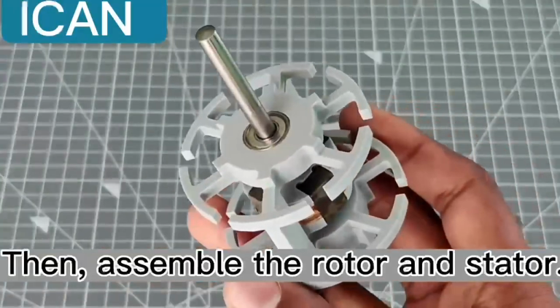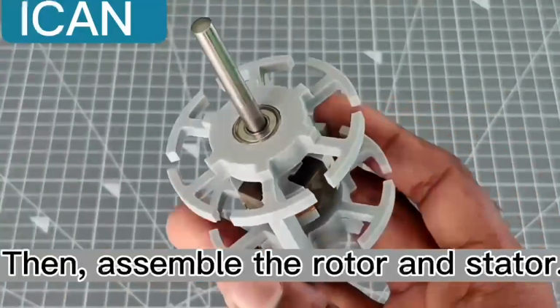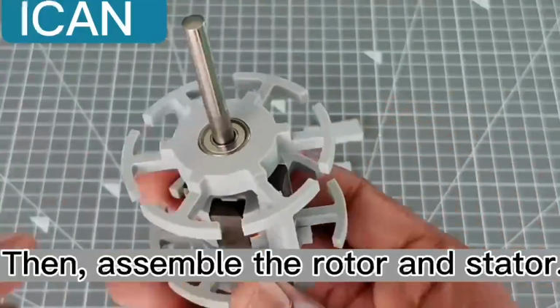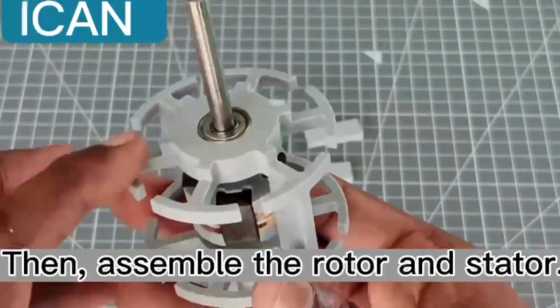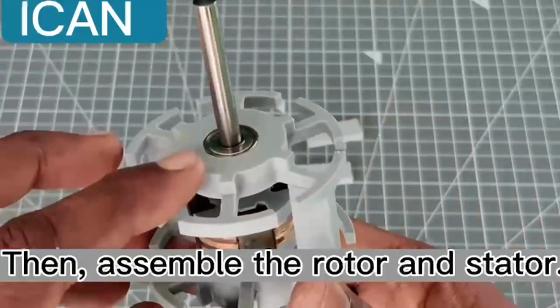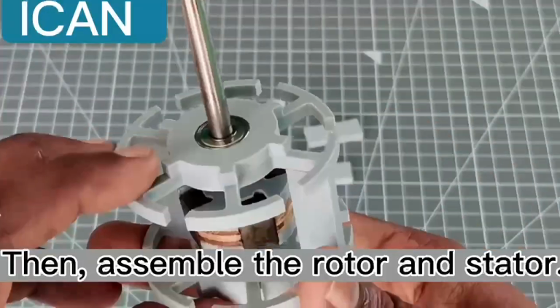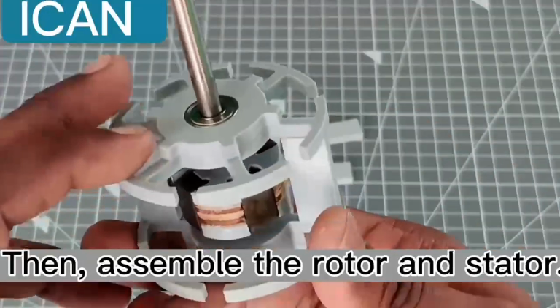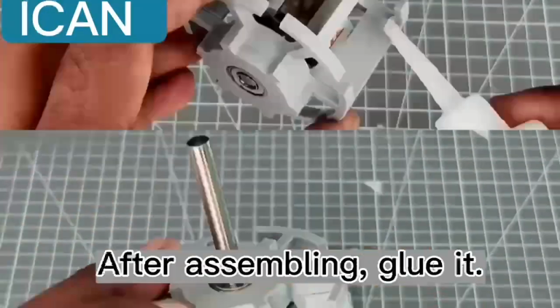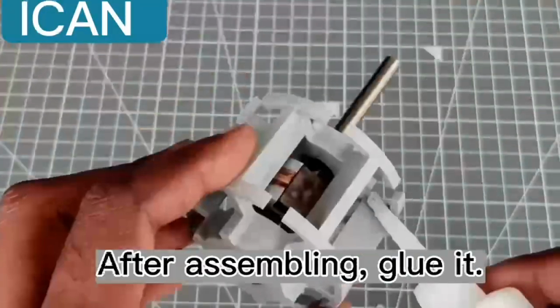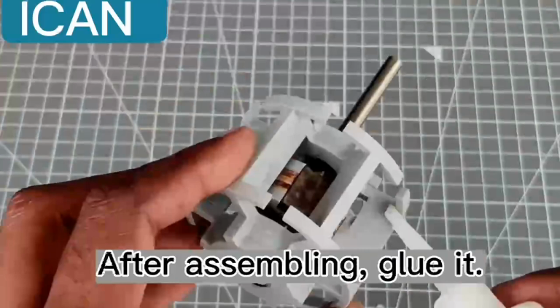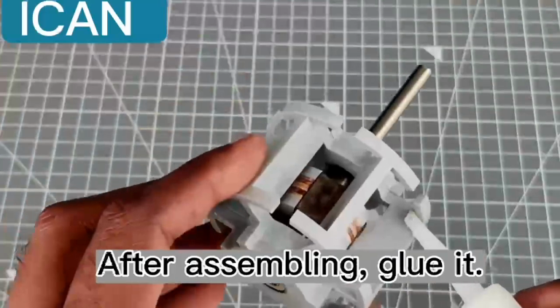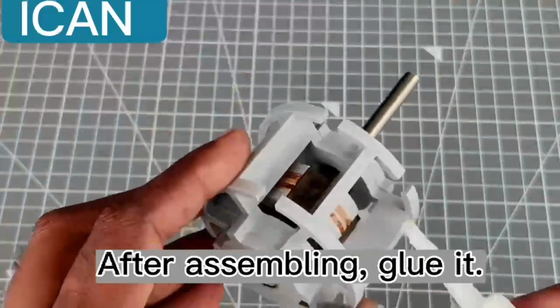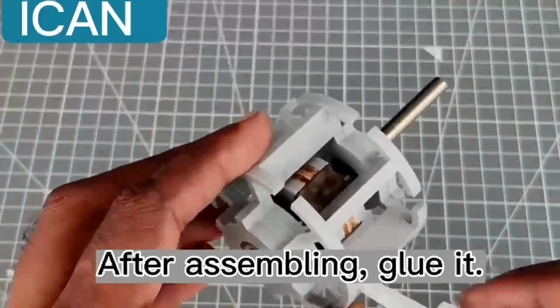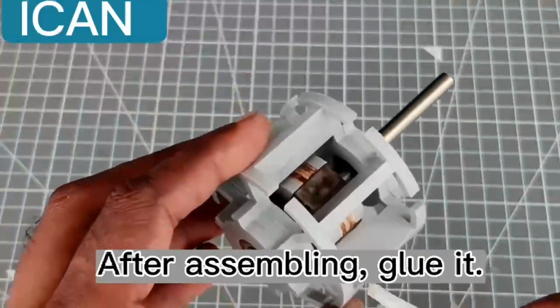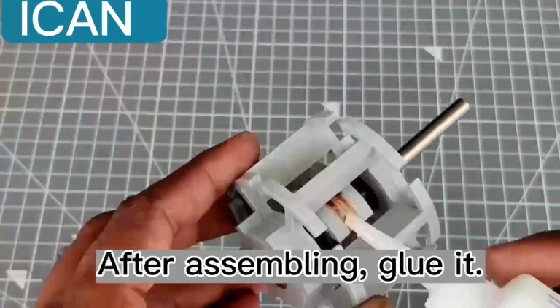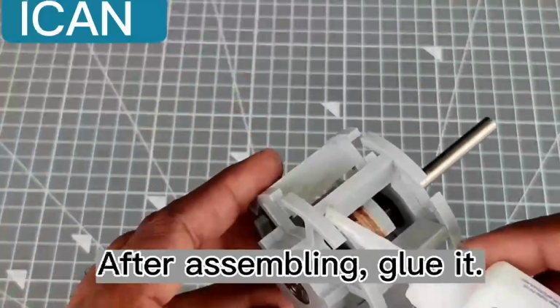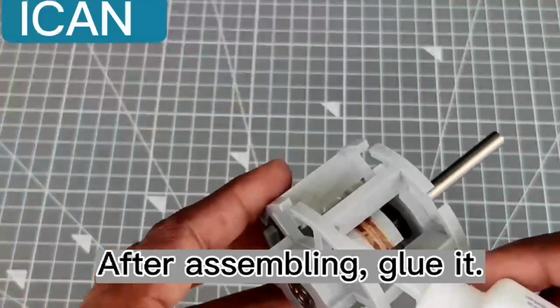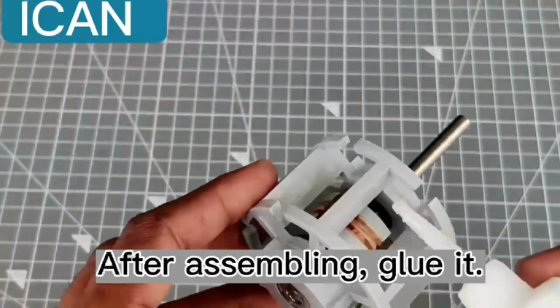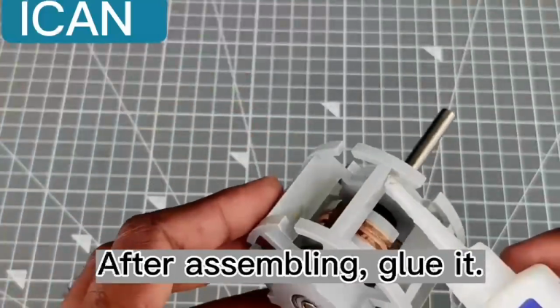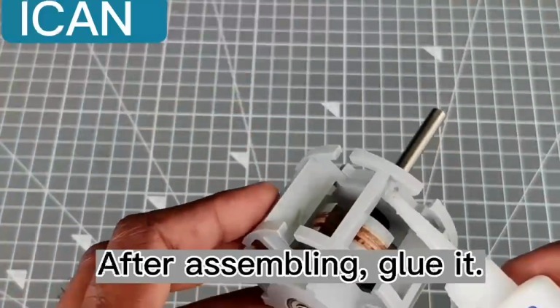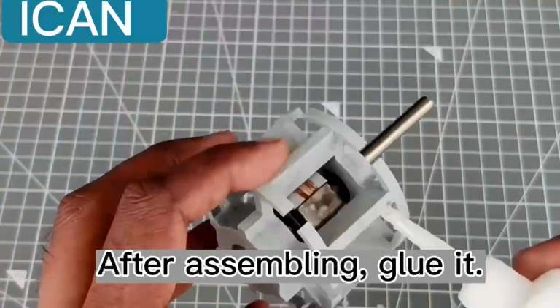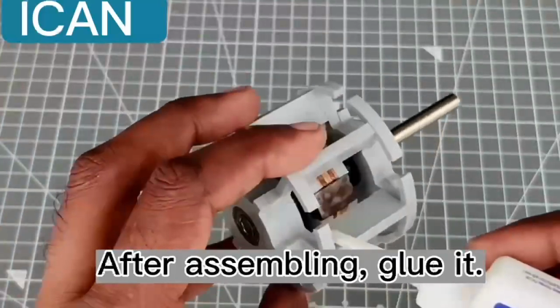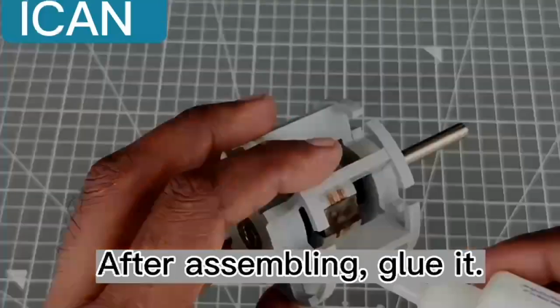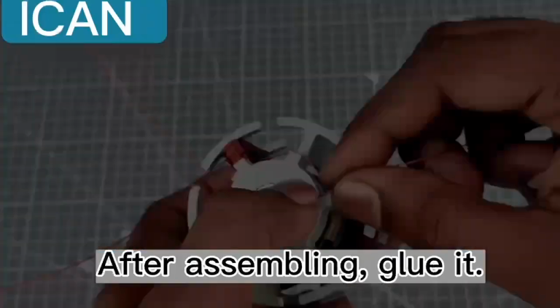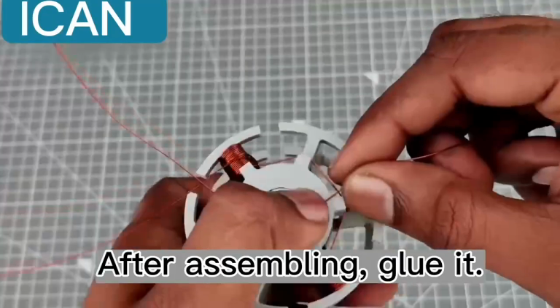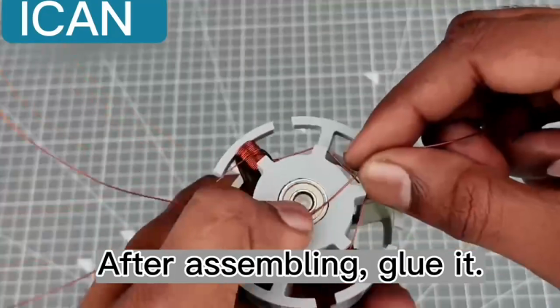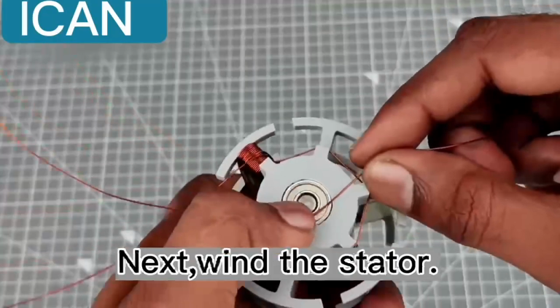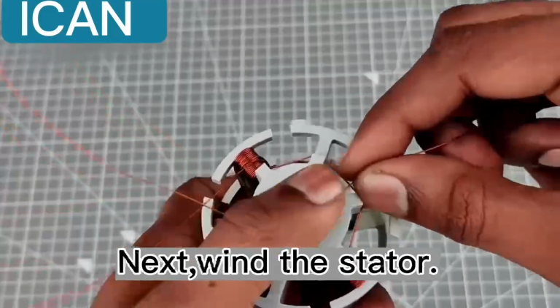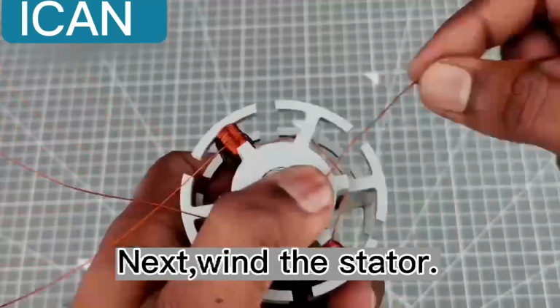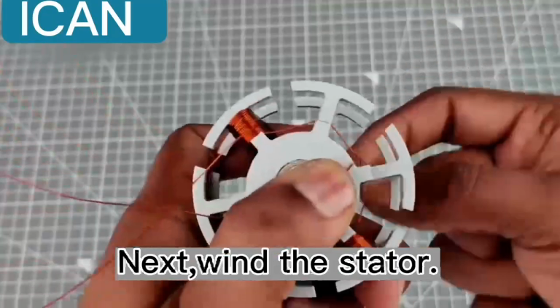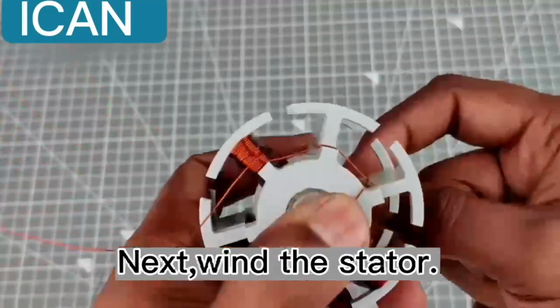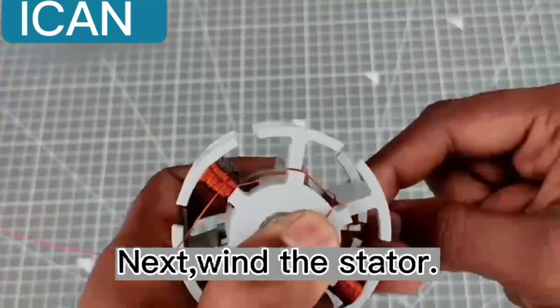After assembling, glue it. Next, wind the stator.